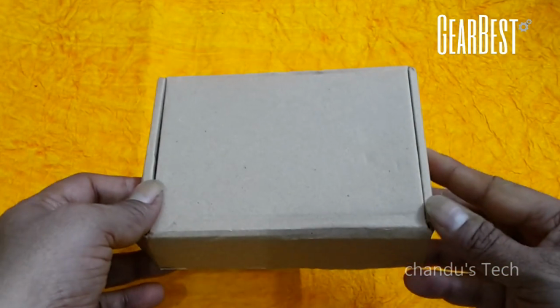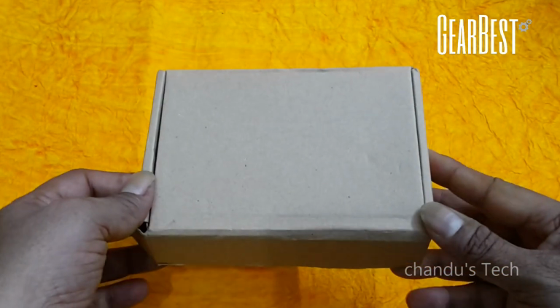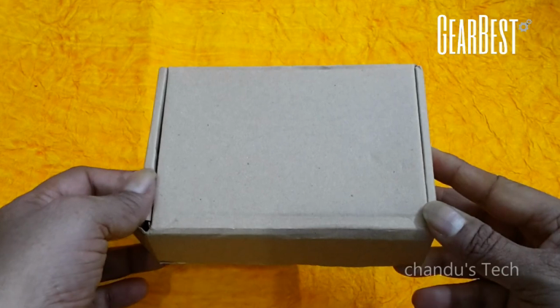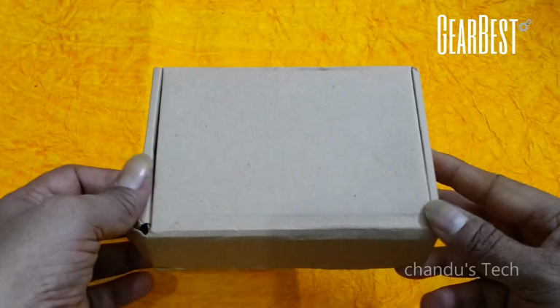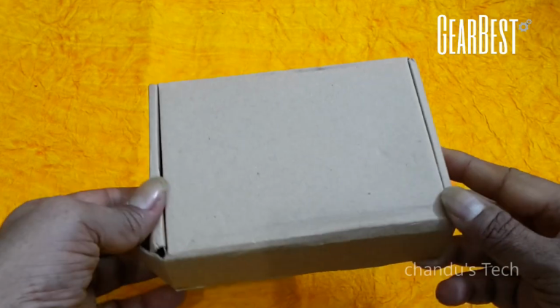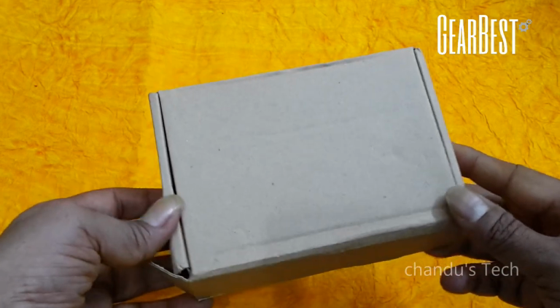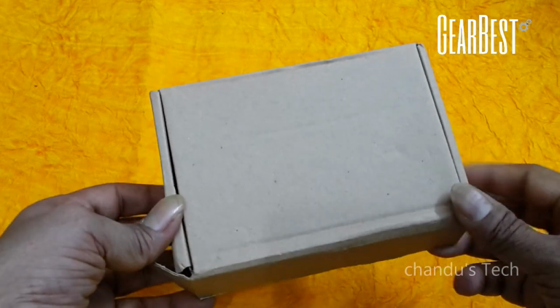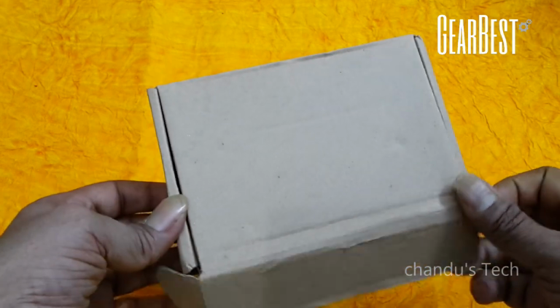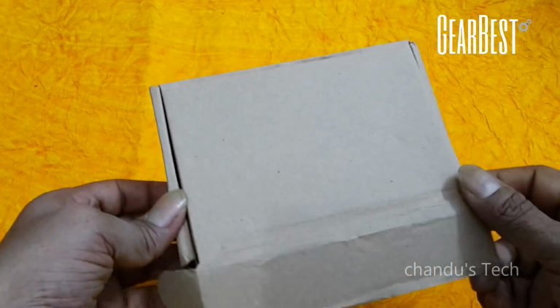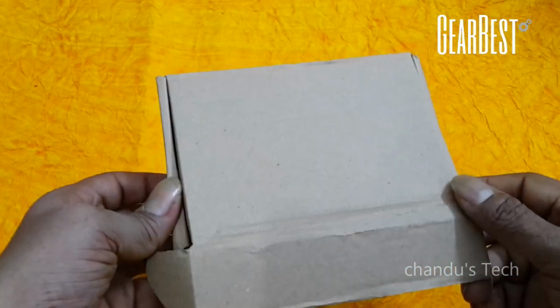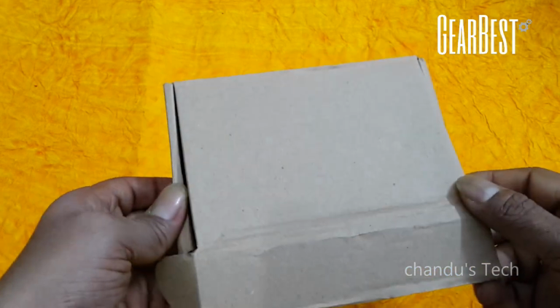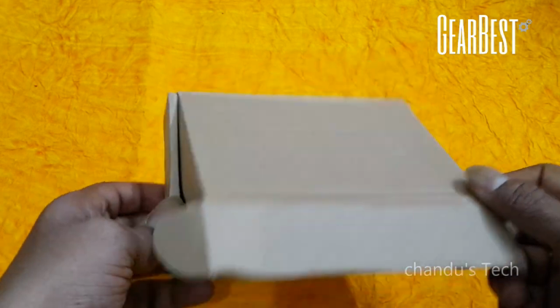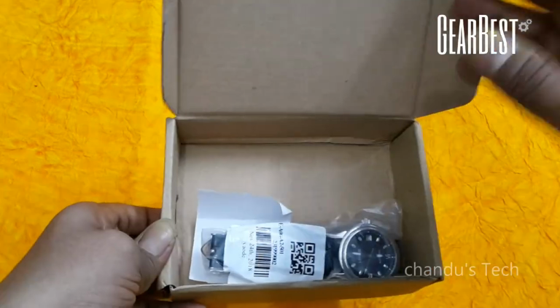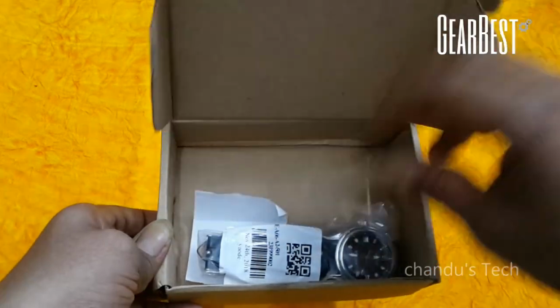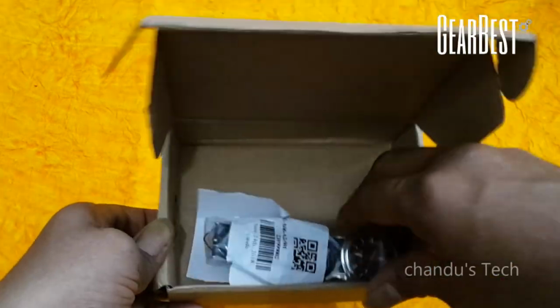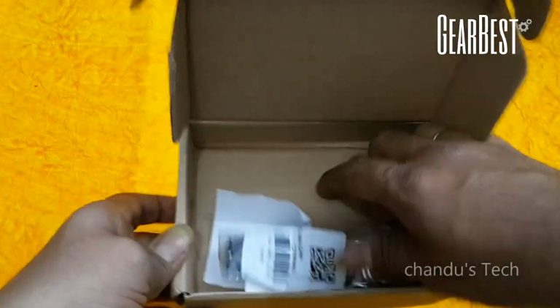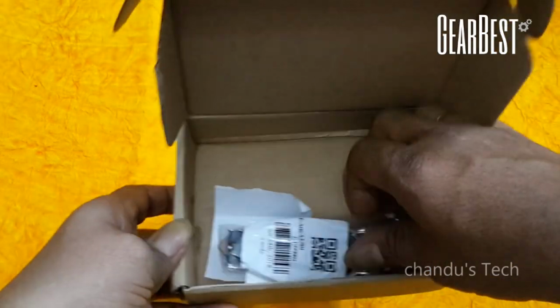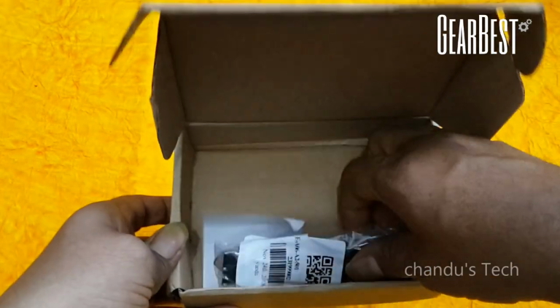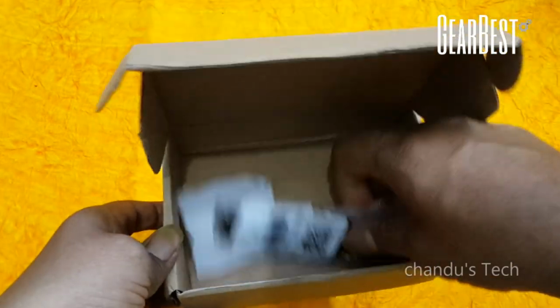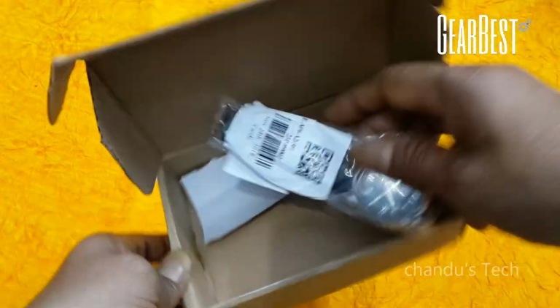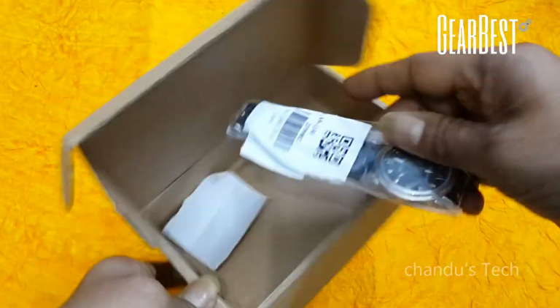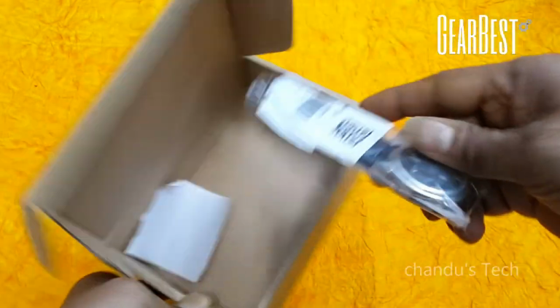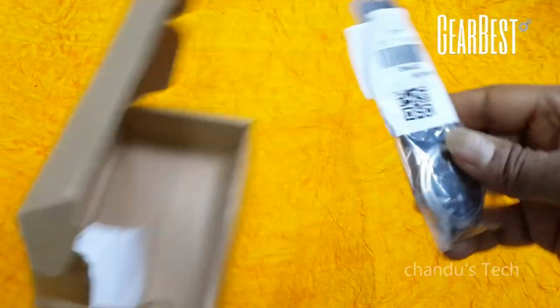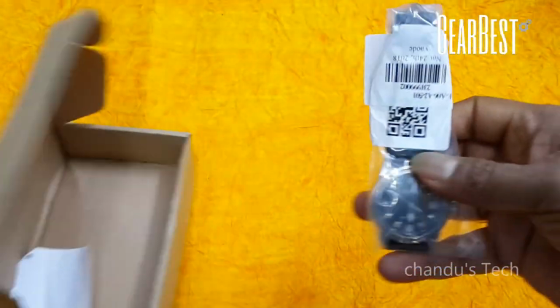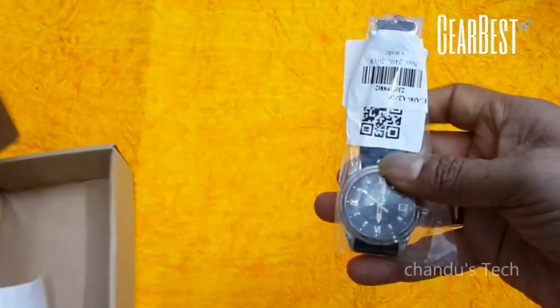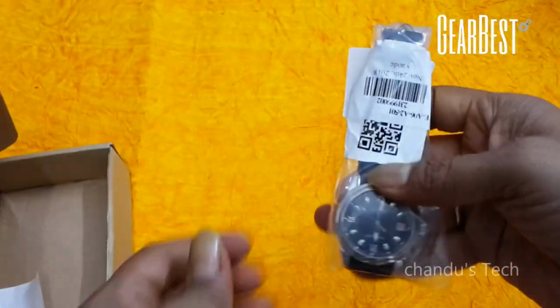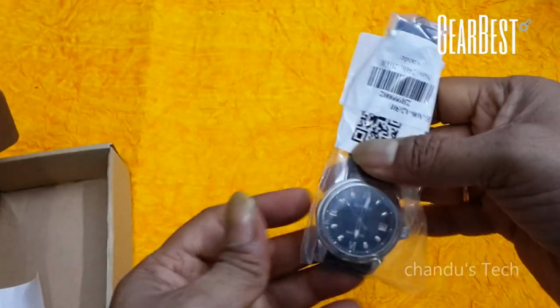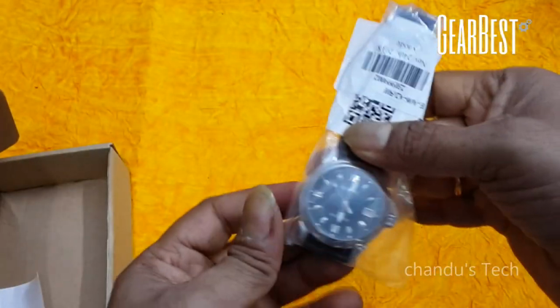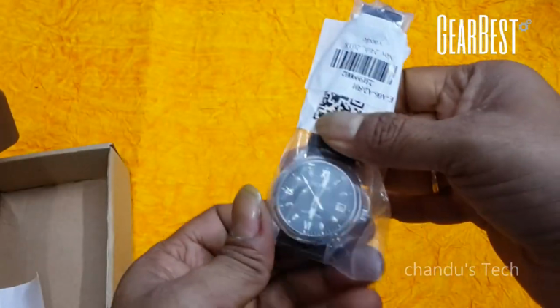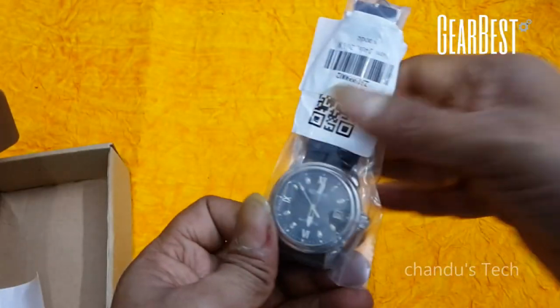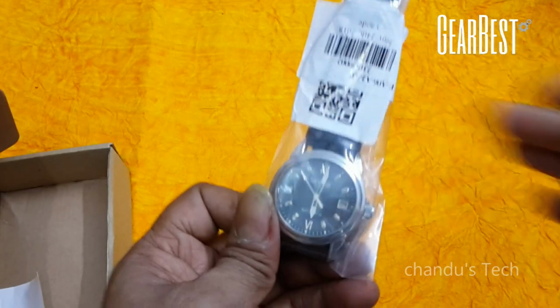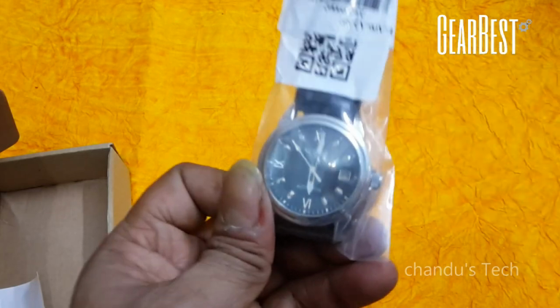As you can see, GearBuzz has packaged the watch in this box. You can see the watch inside the box.